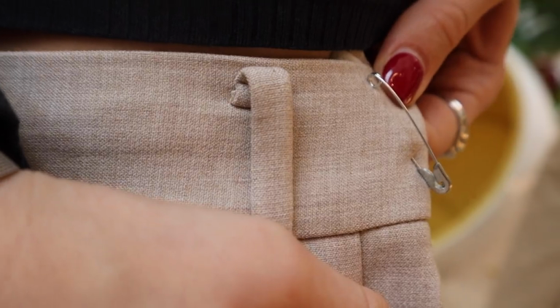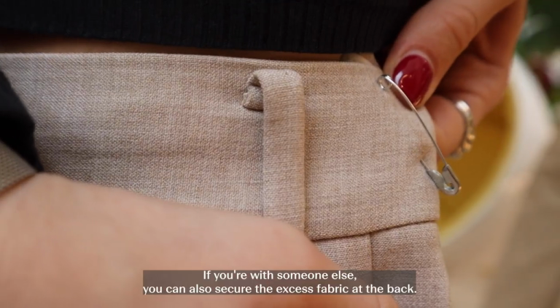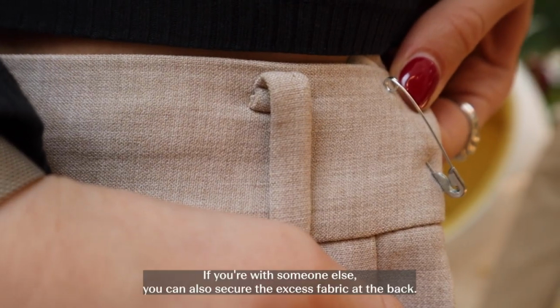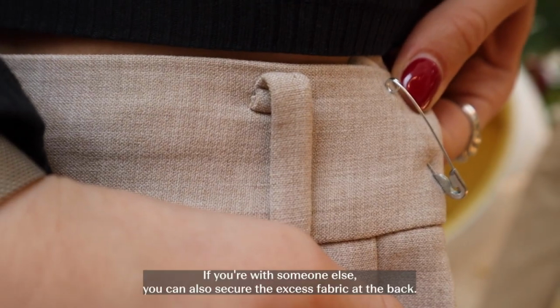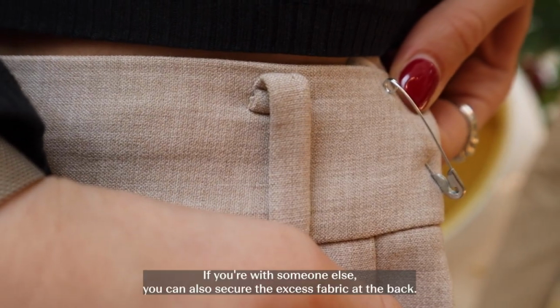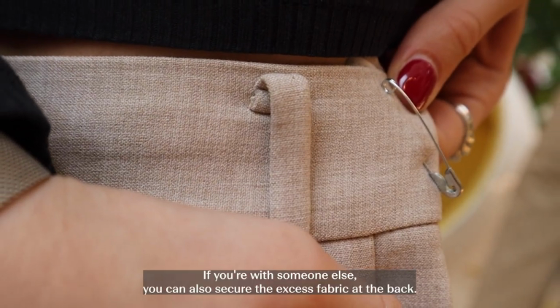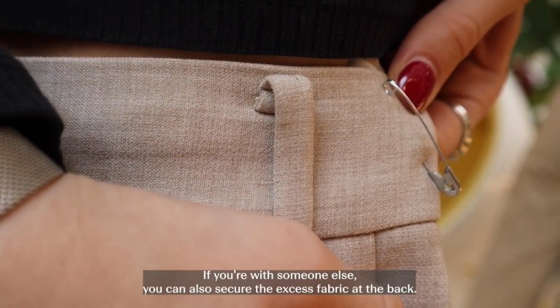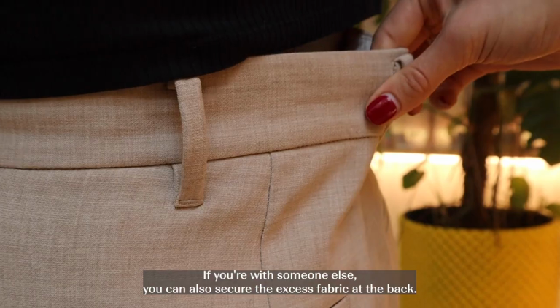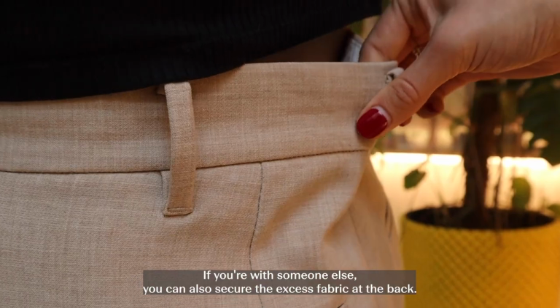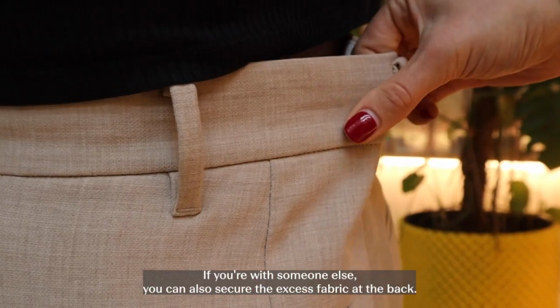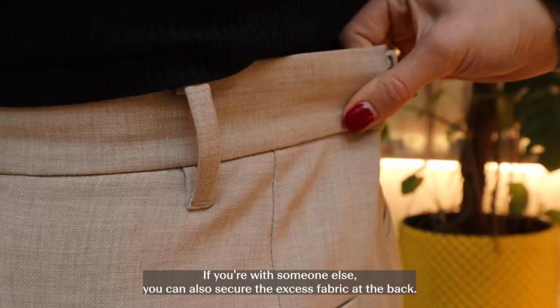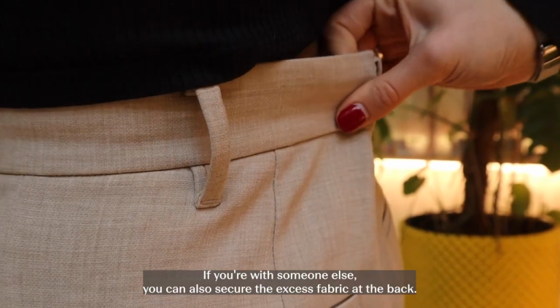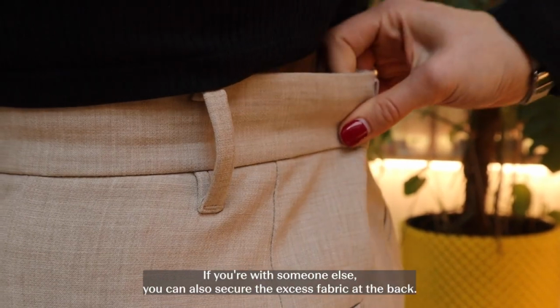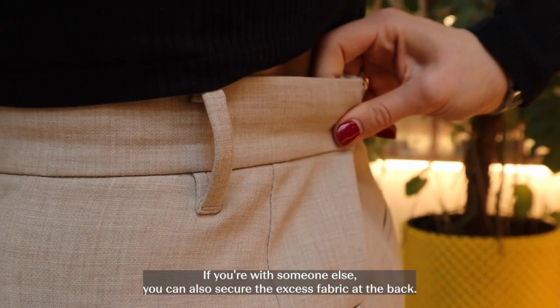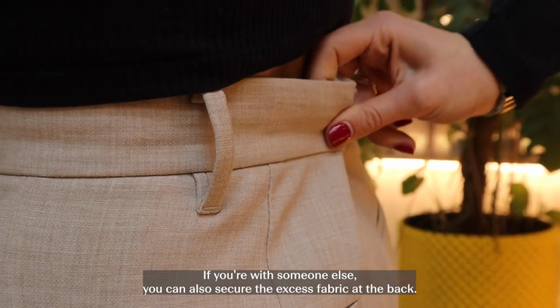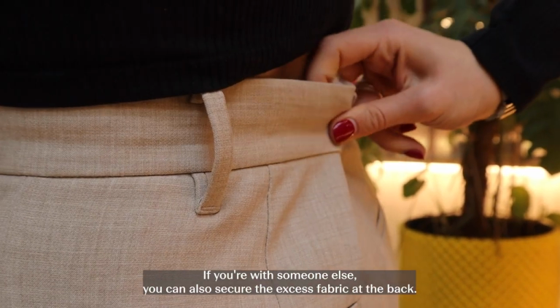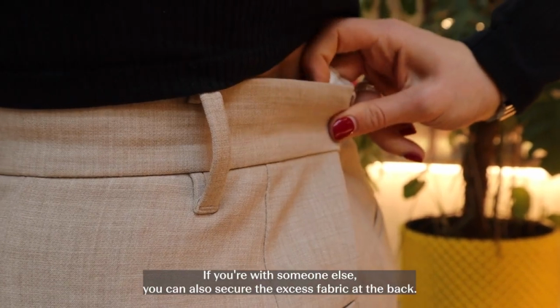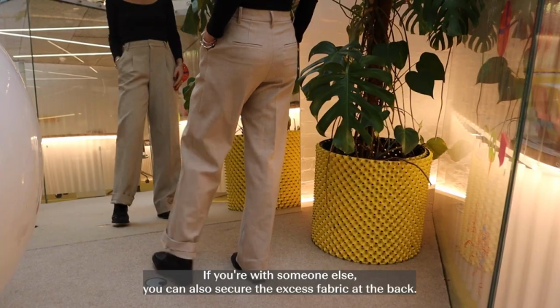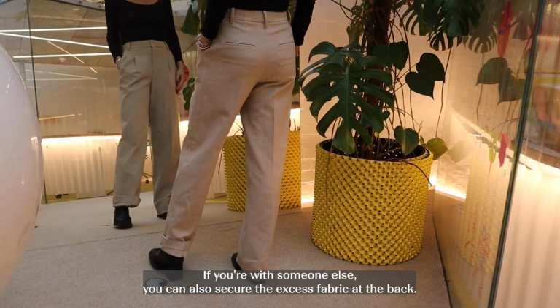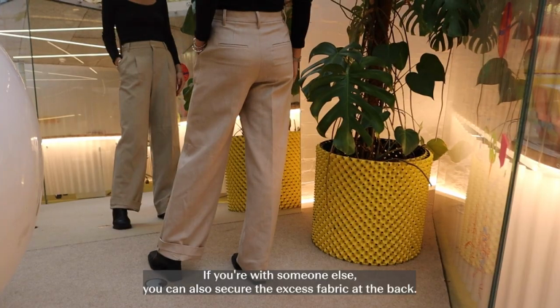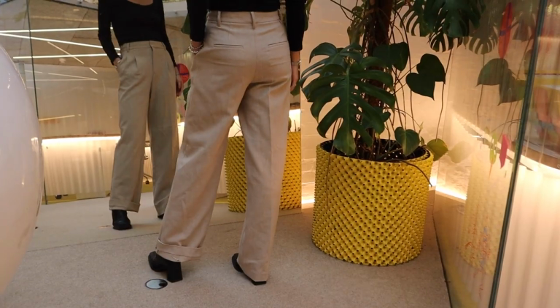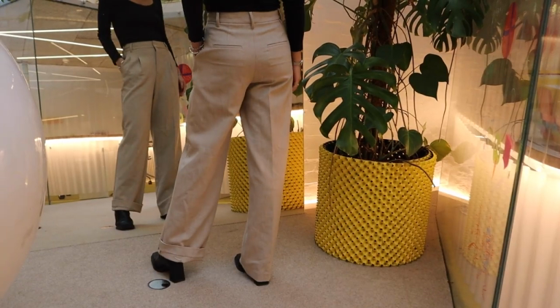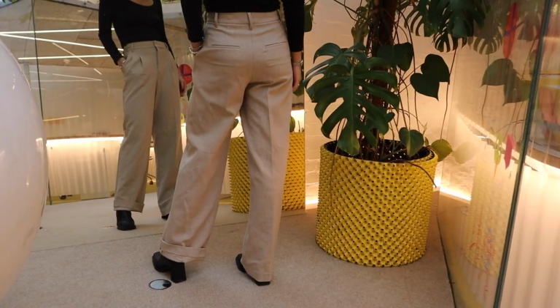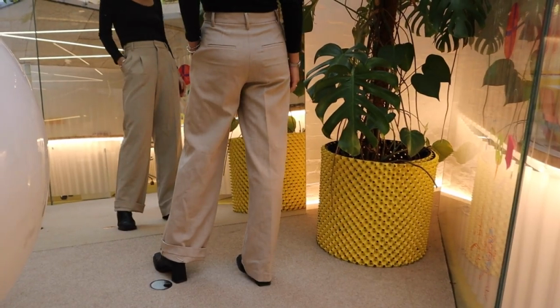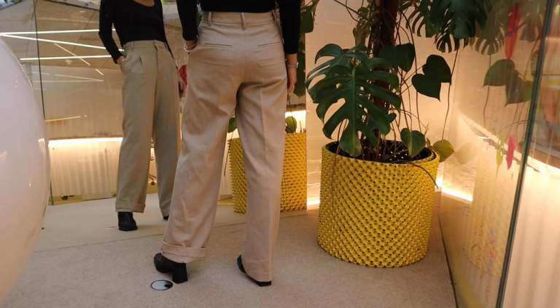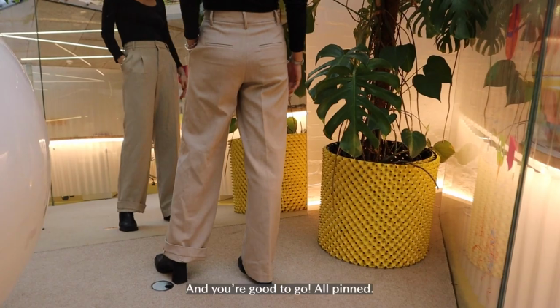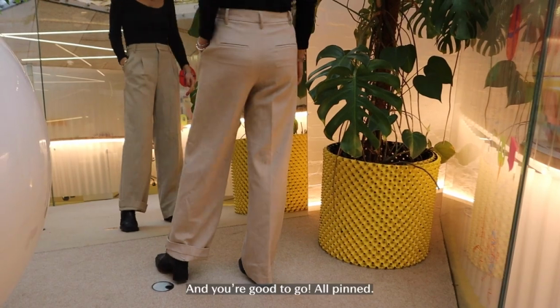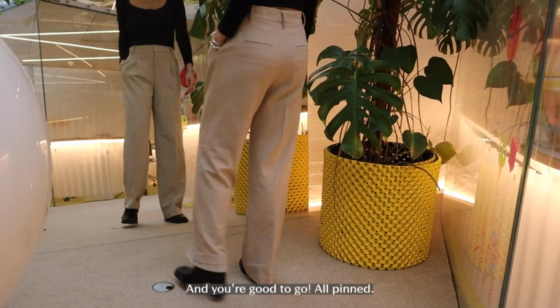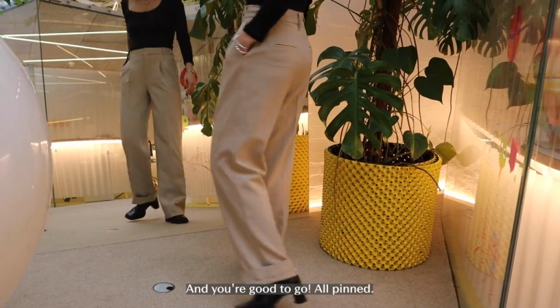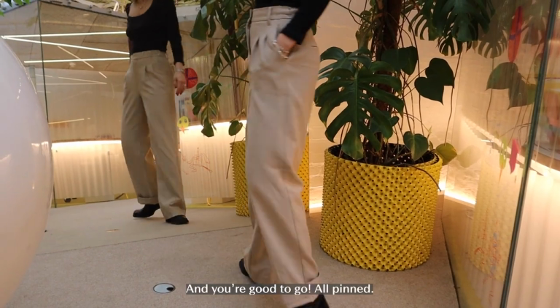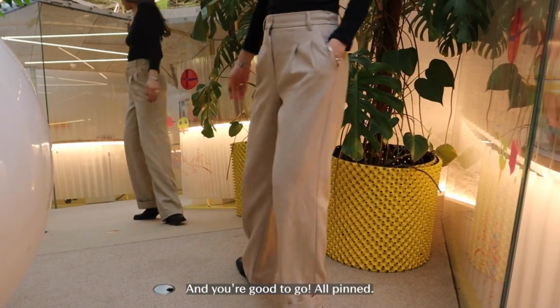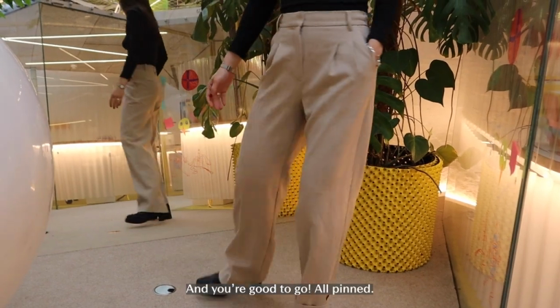If you're with someone else, you can also secure the excess fabric at the back. And you're good to go, all pinned.